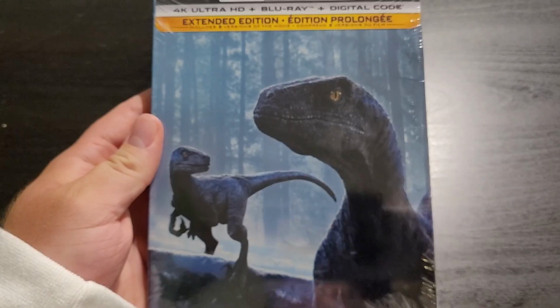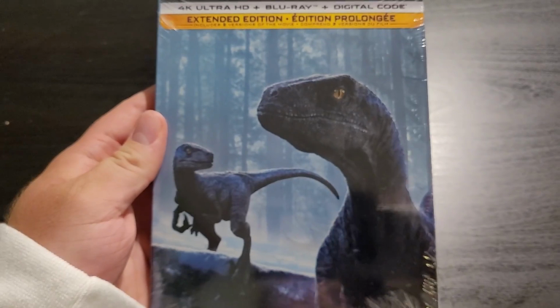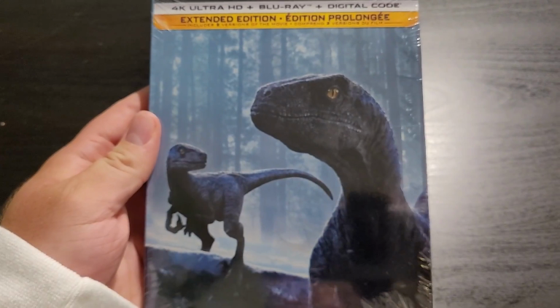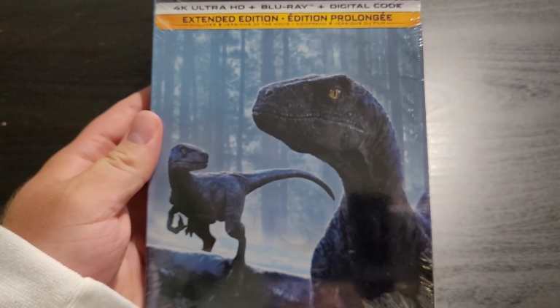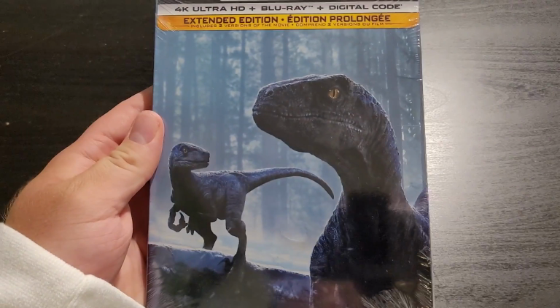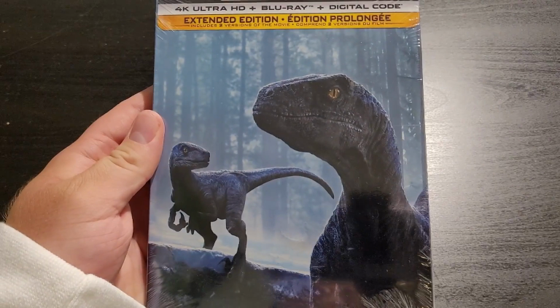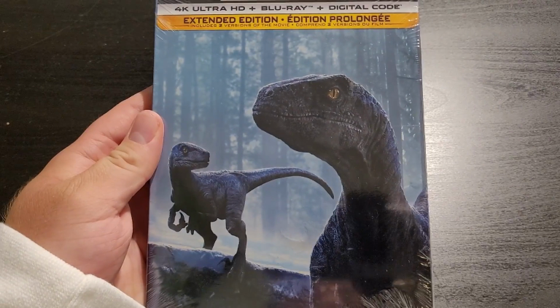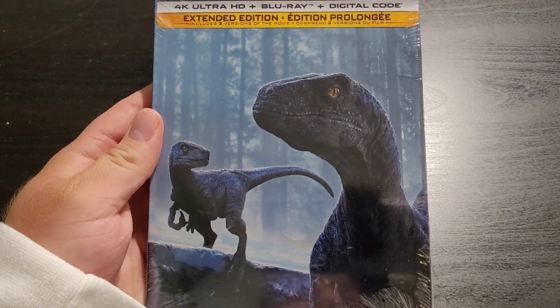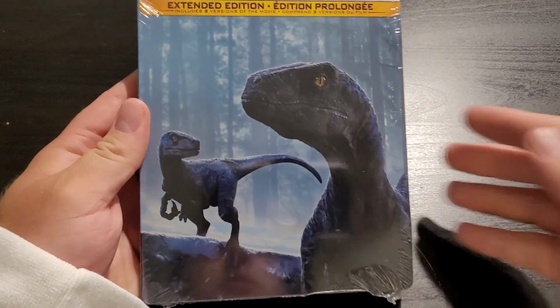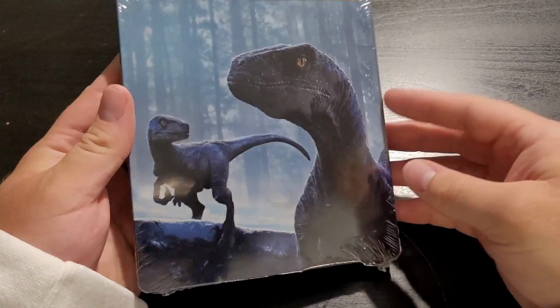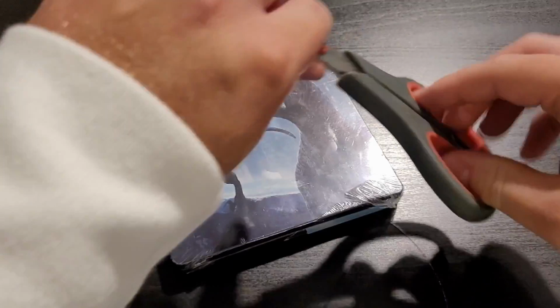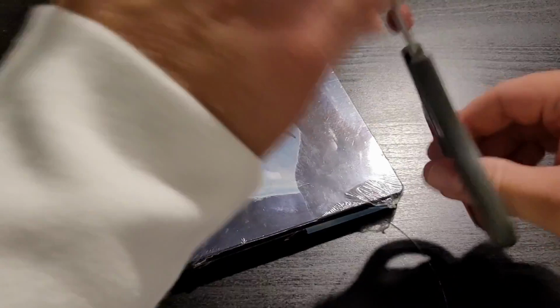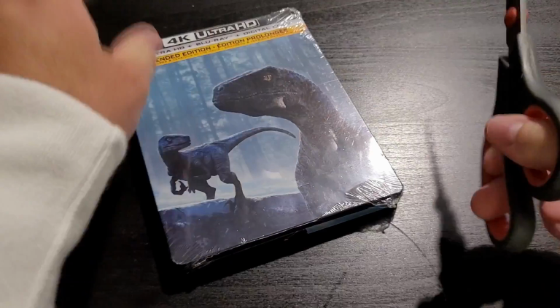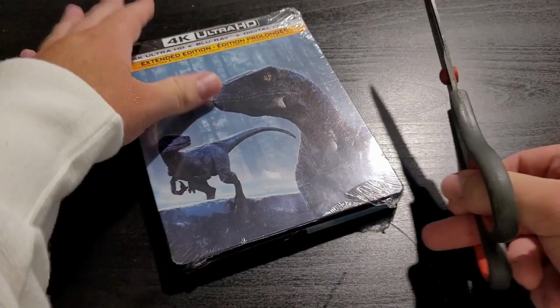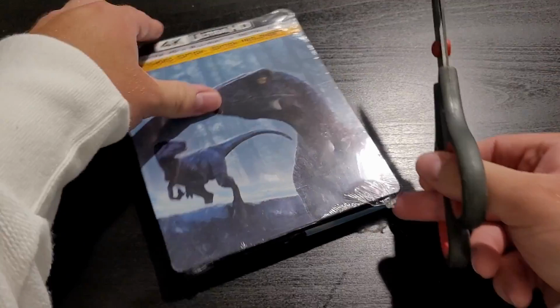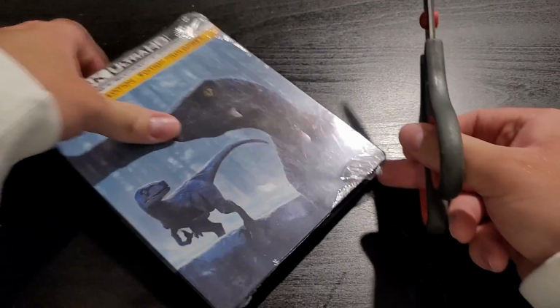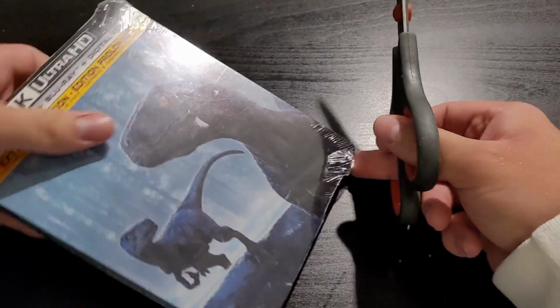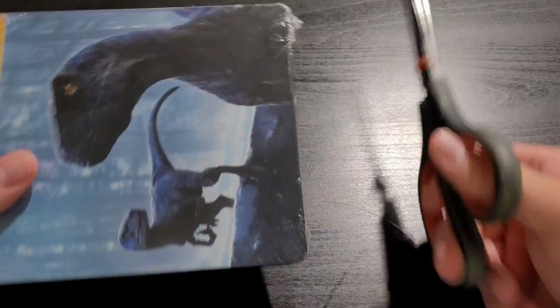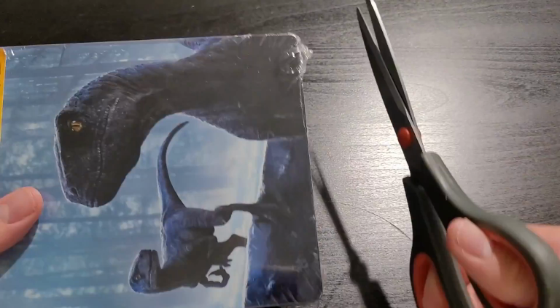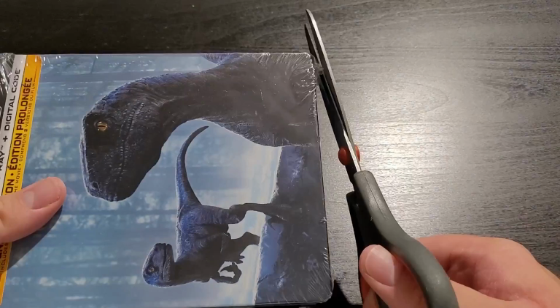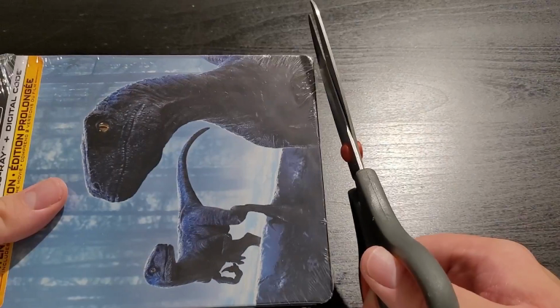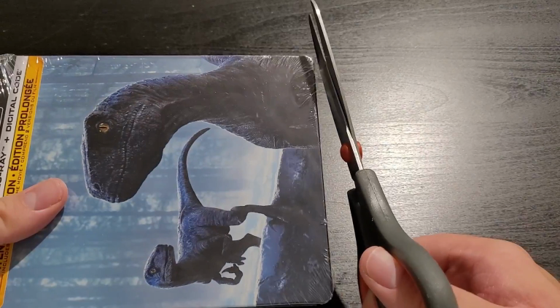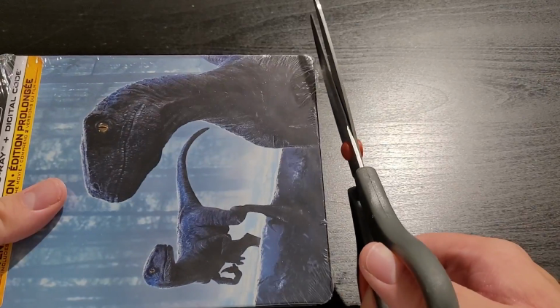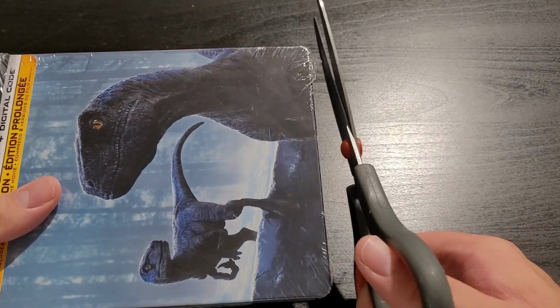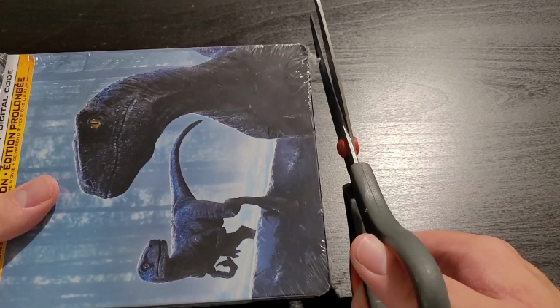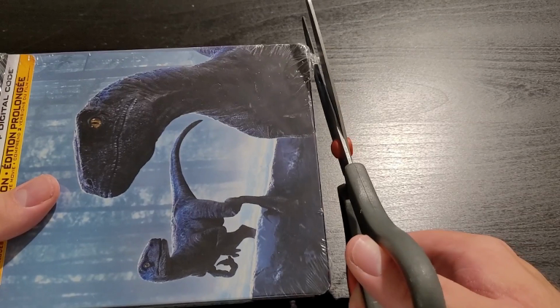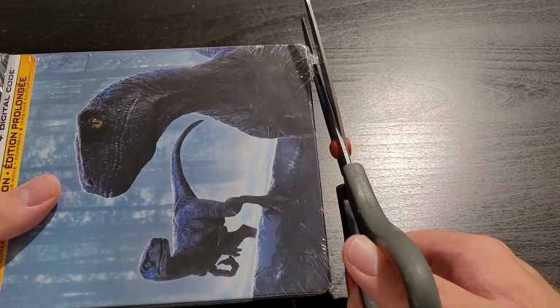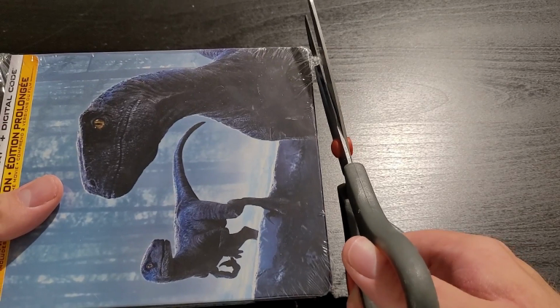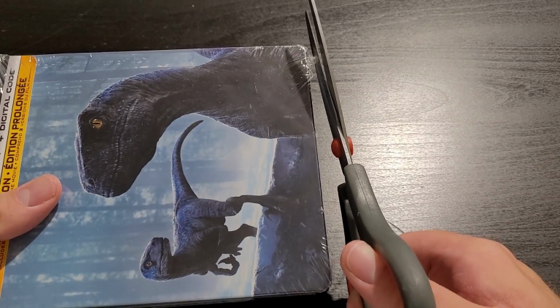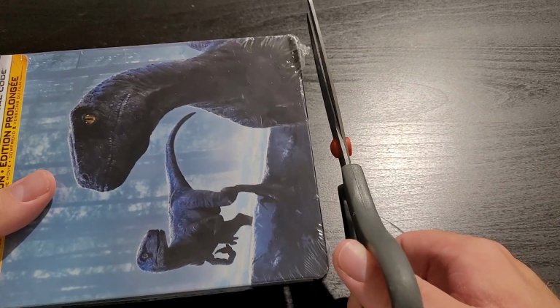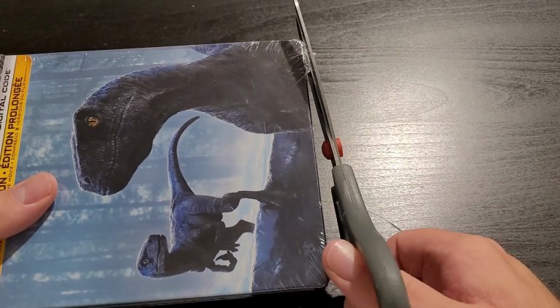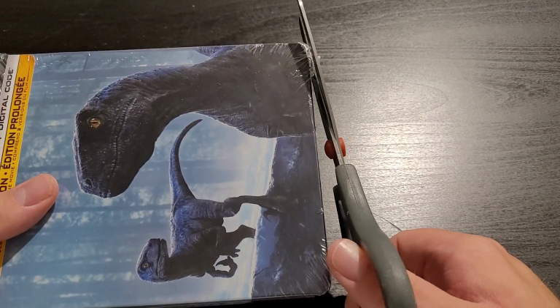All right, let's crack her open. Let's see if I can cut this open — here I am trying to cut through while watching through a camera right now.